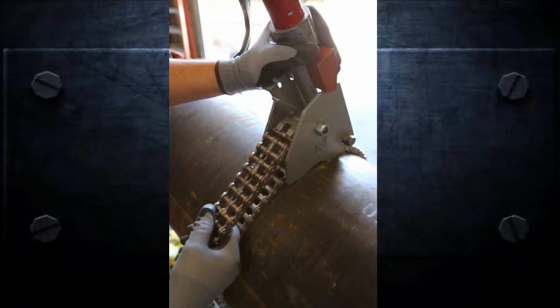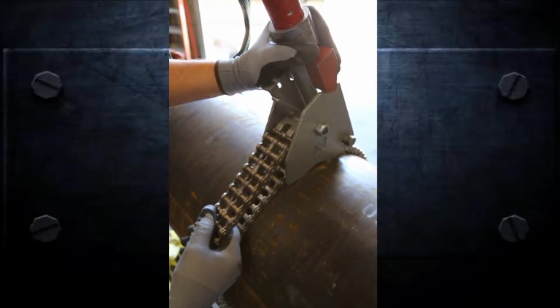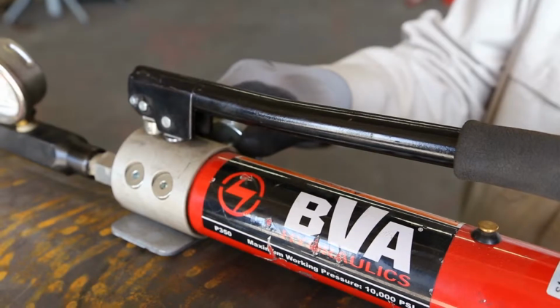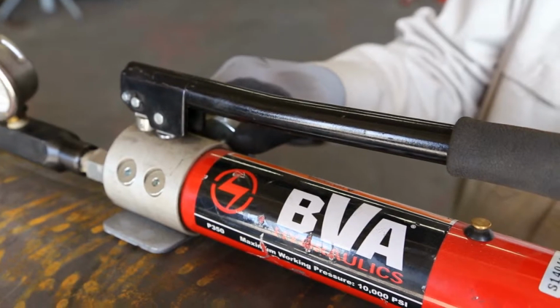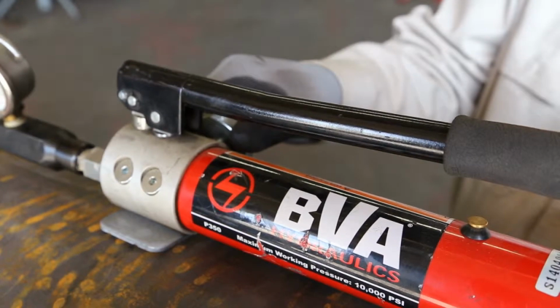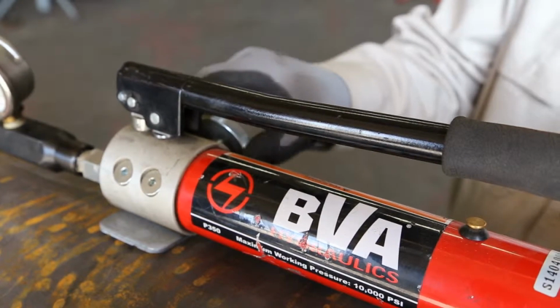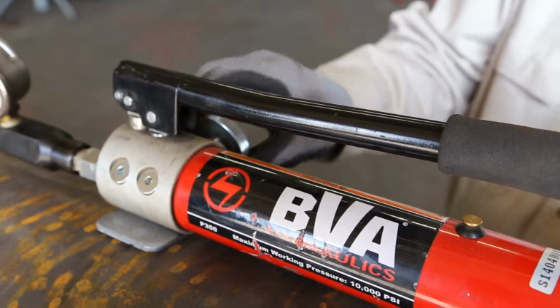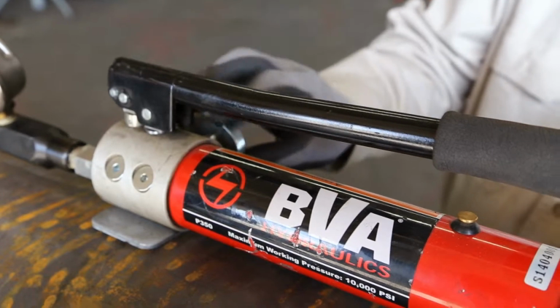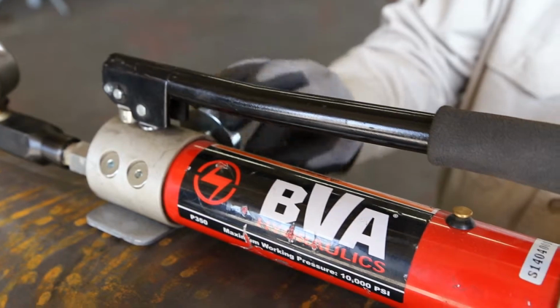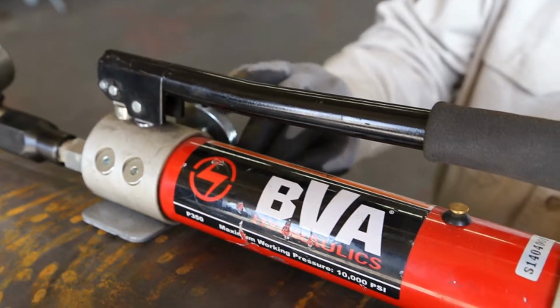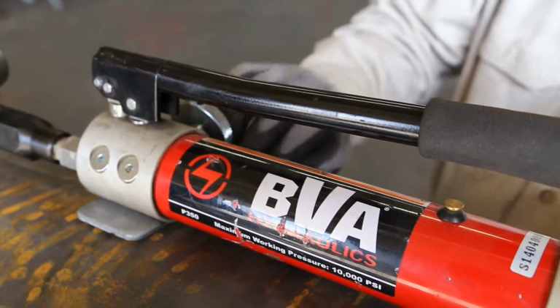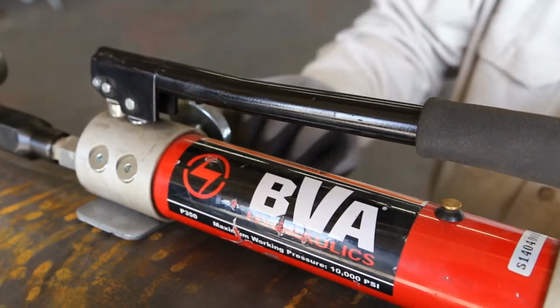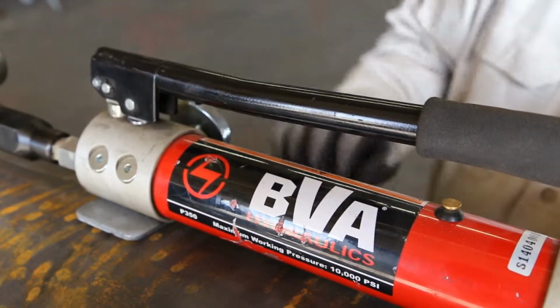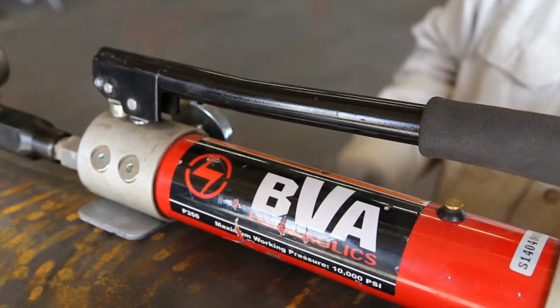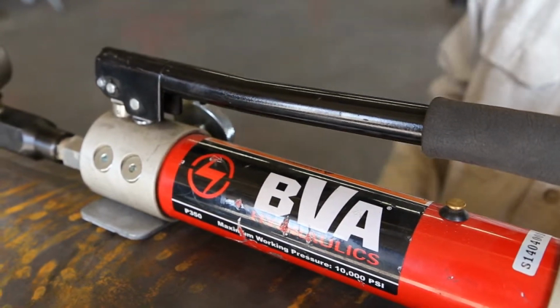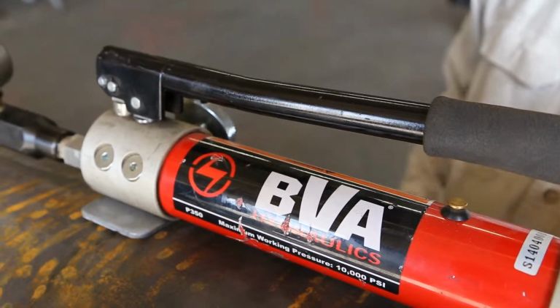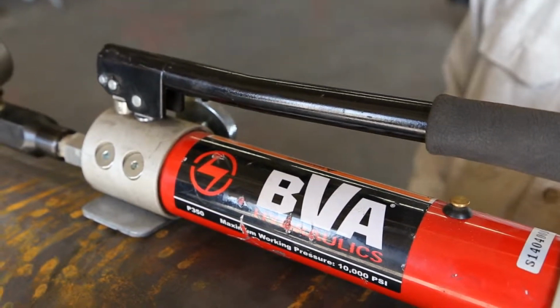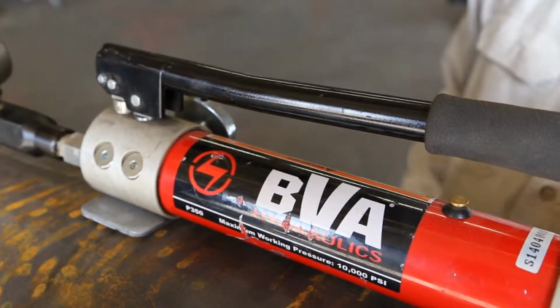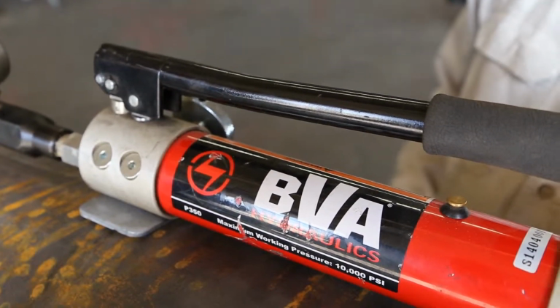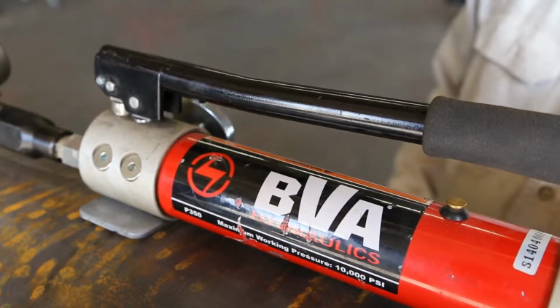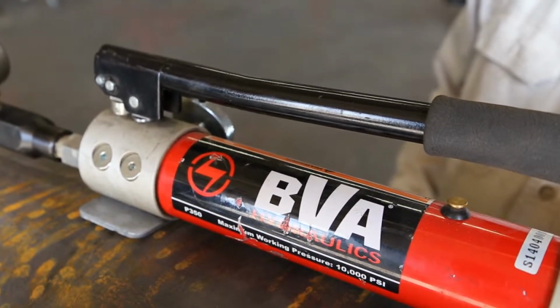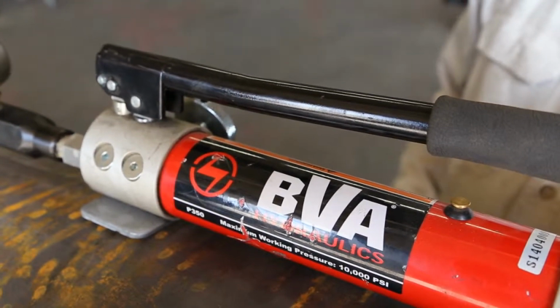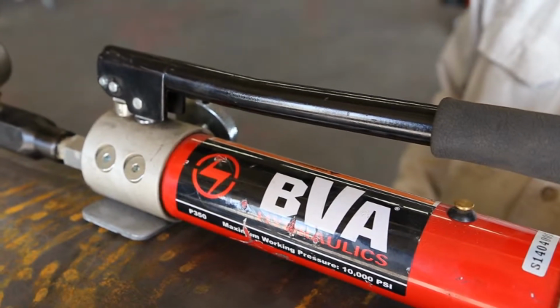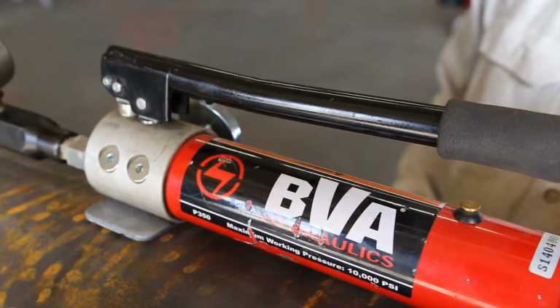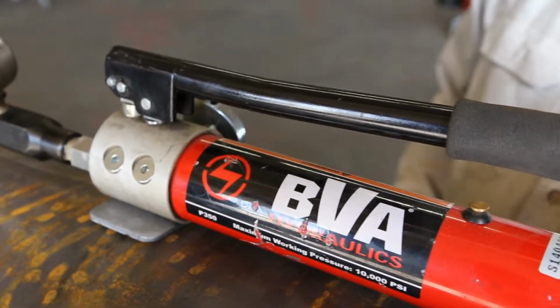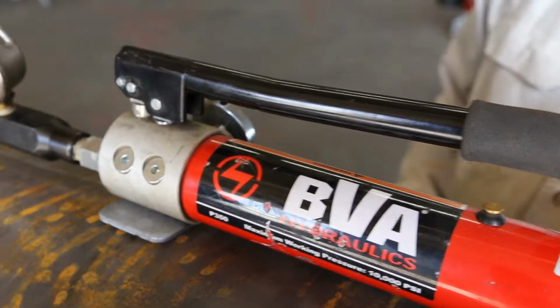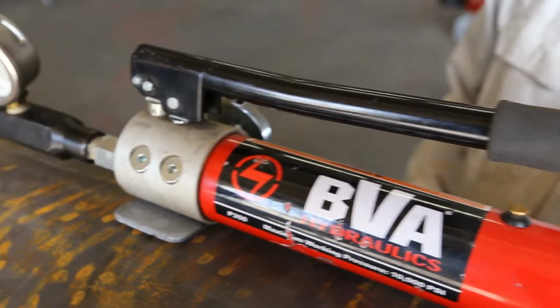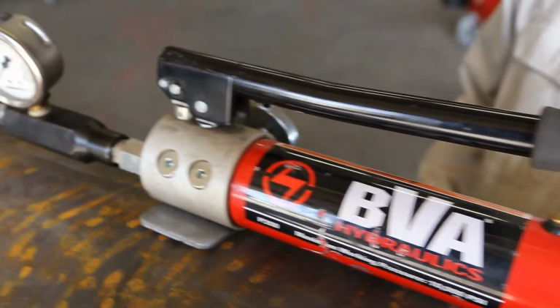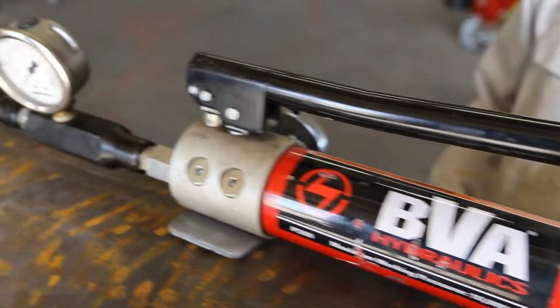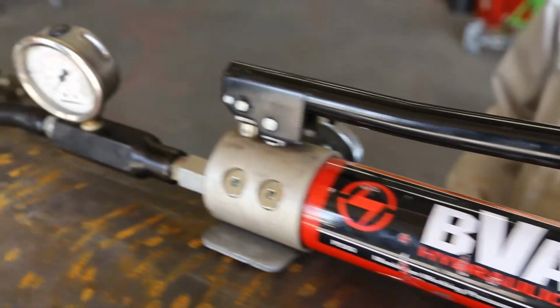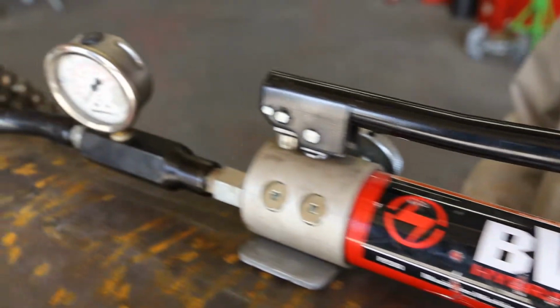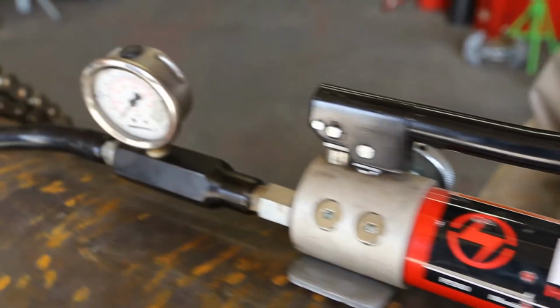Open the reservoir pressure relief valve to ensure zero pressure in the hydraulic line.